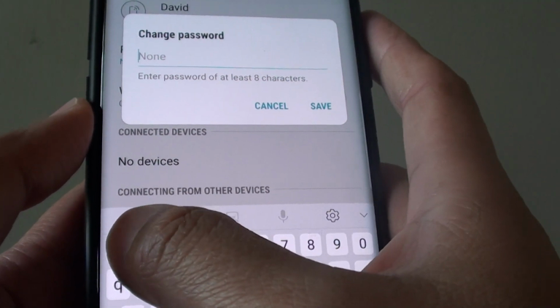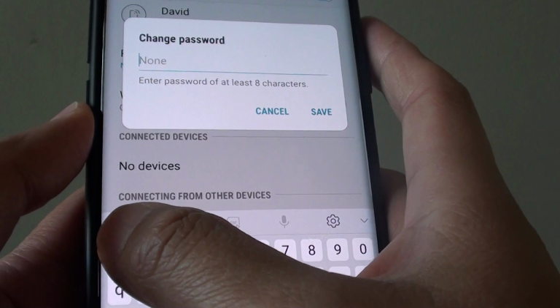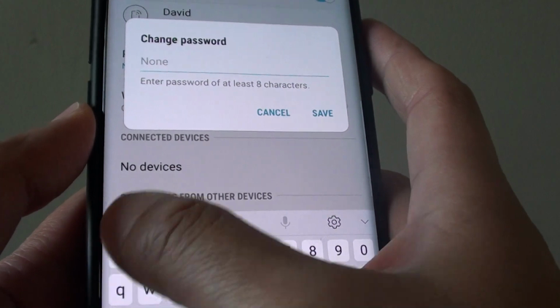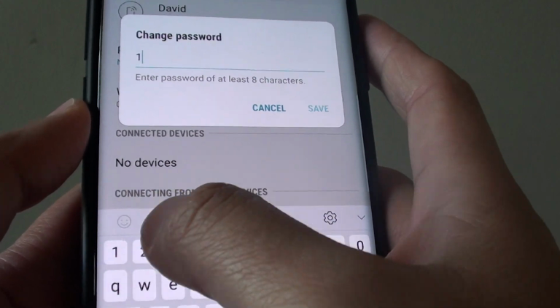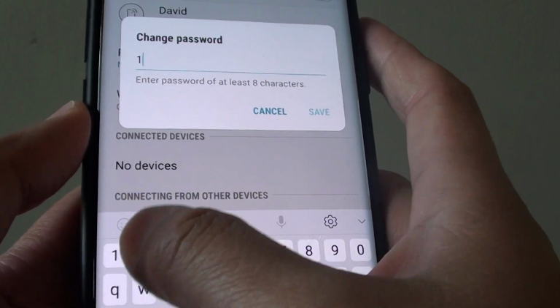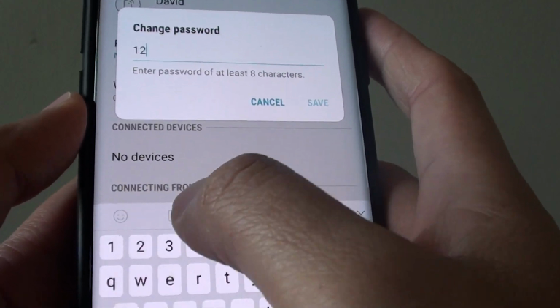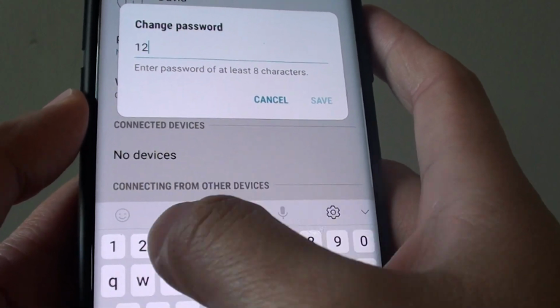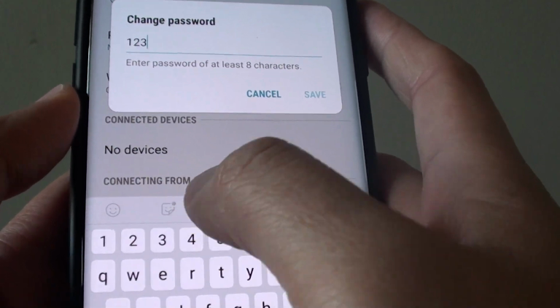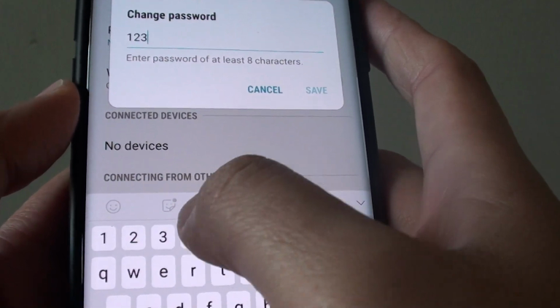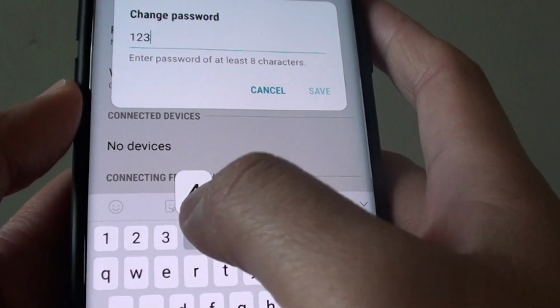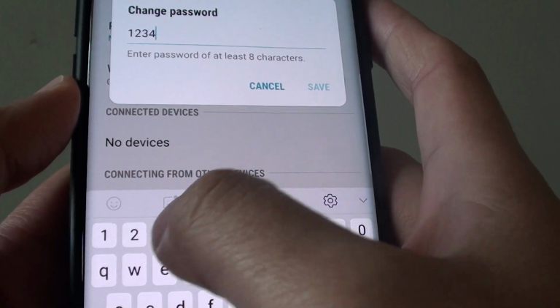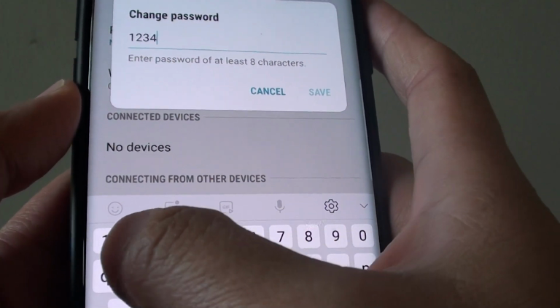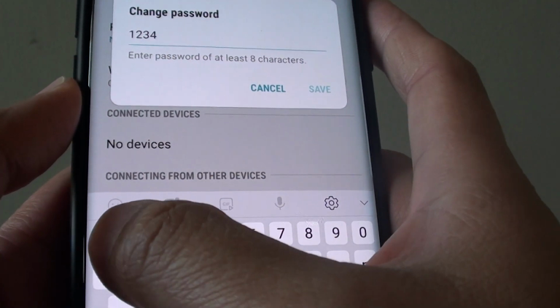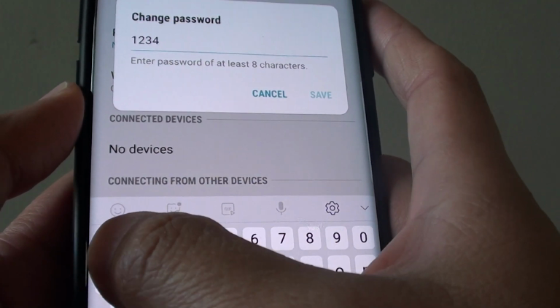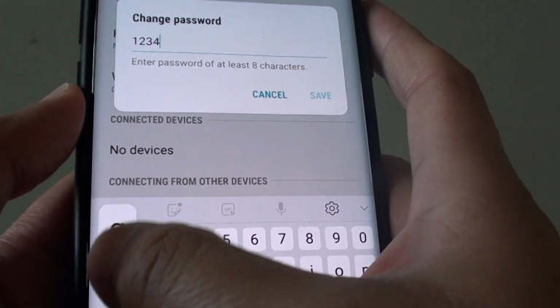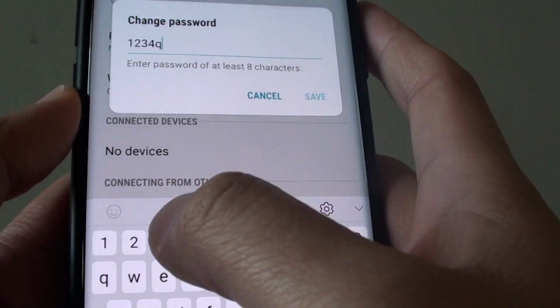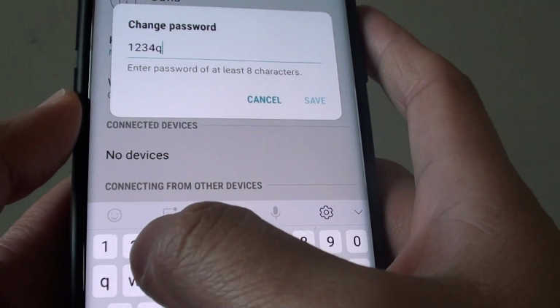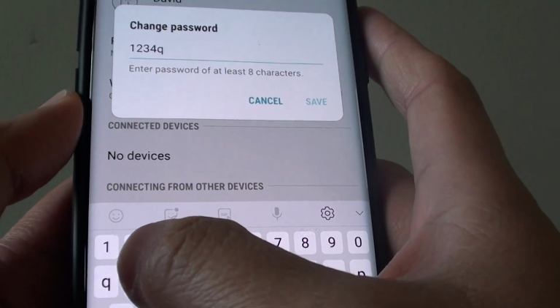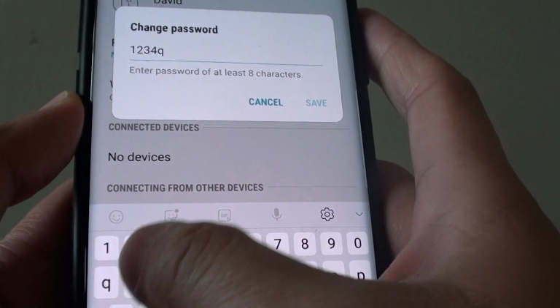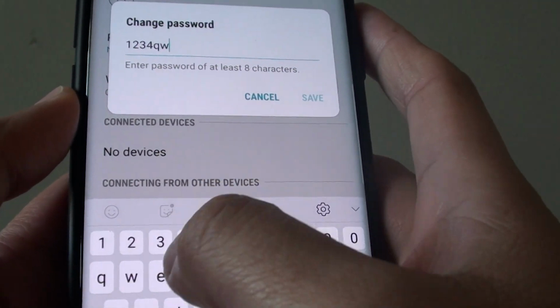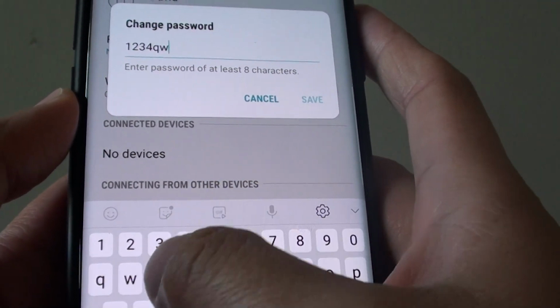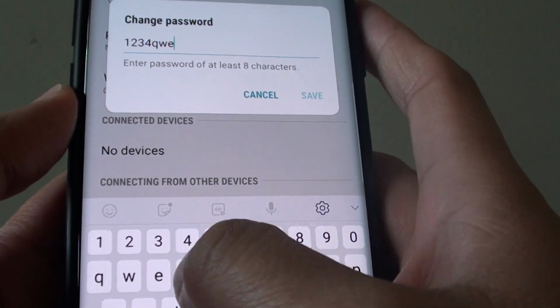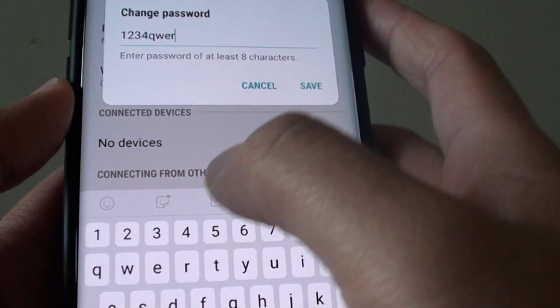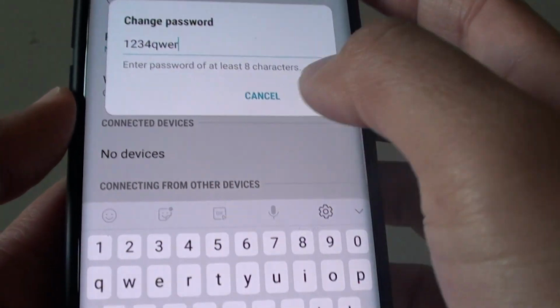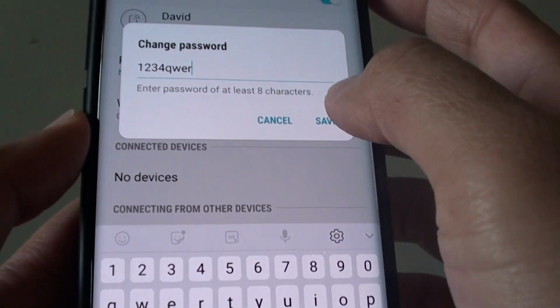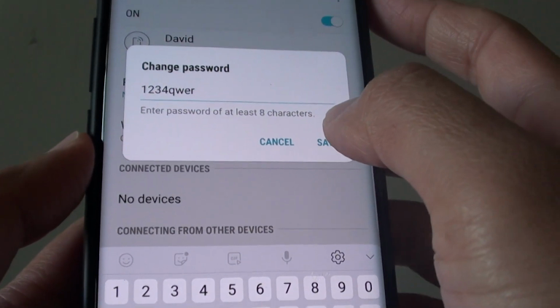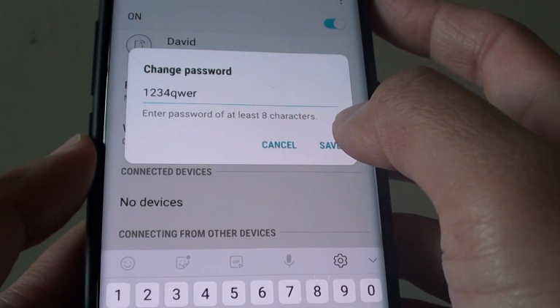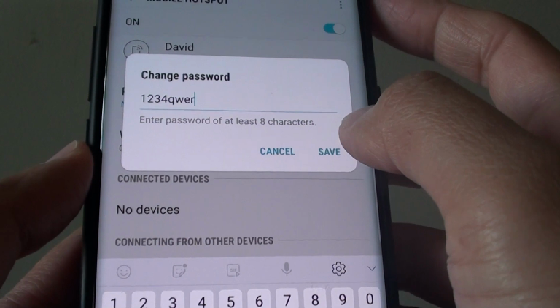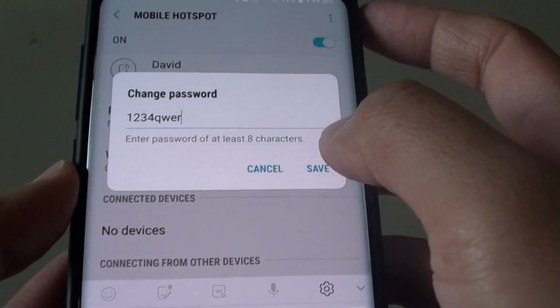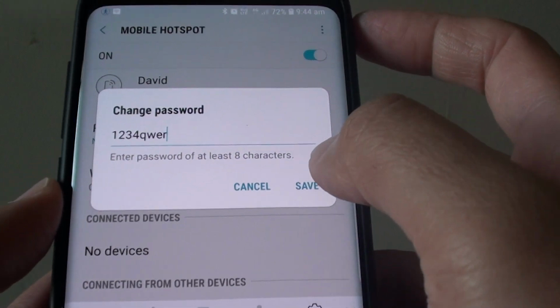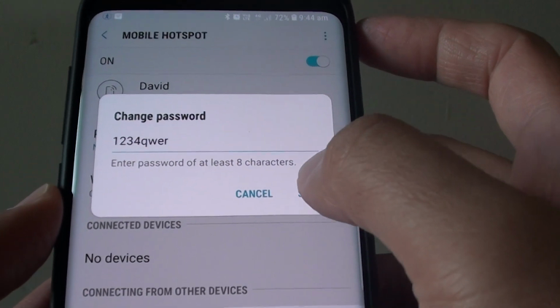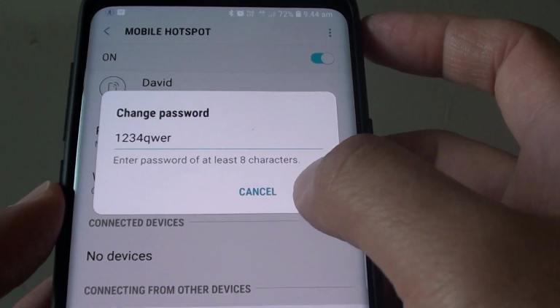We can set 1, 2, 3, 4, Q, W, E, R and then tap on Save.